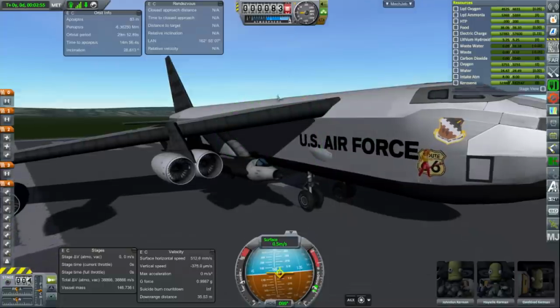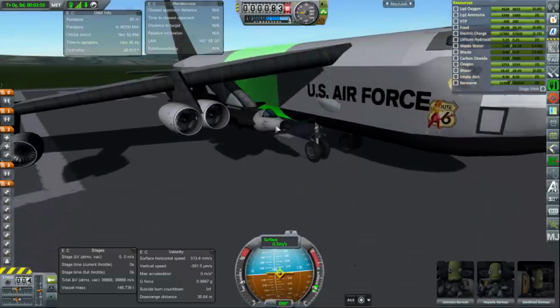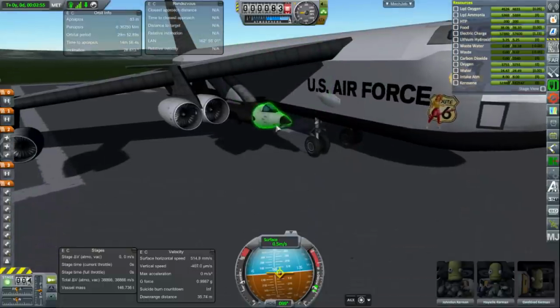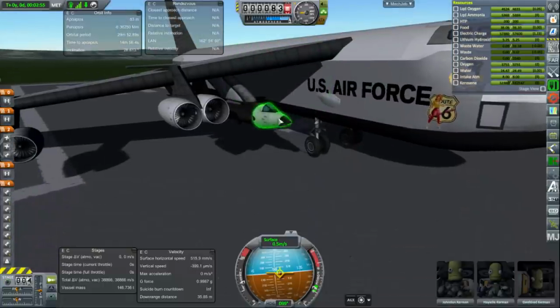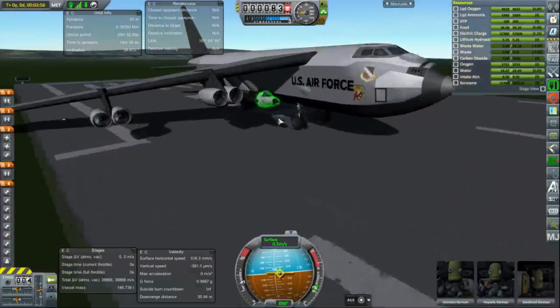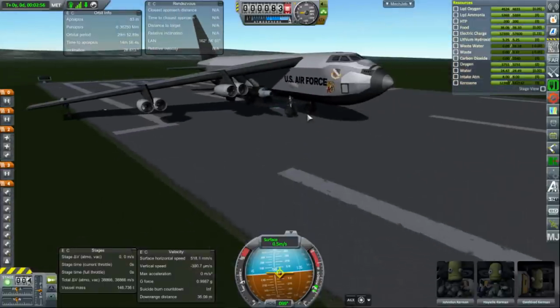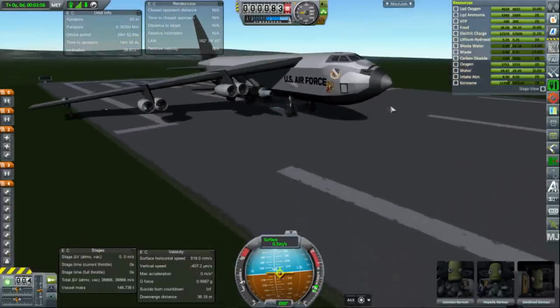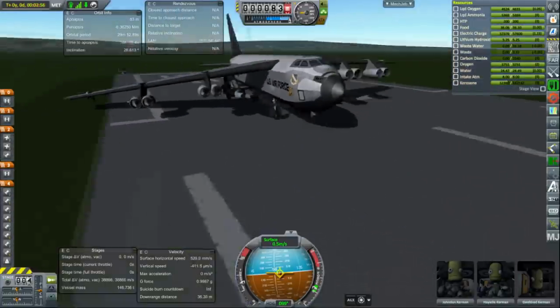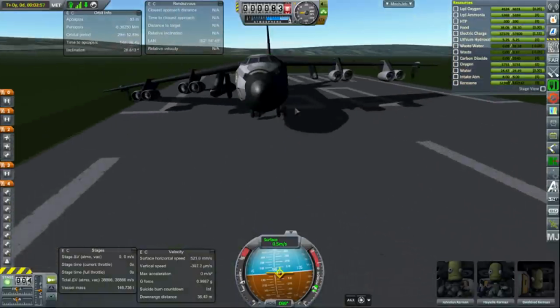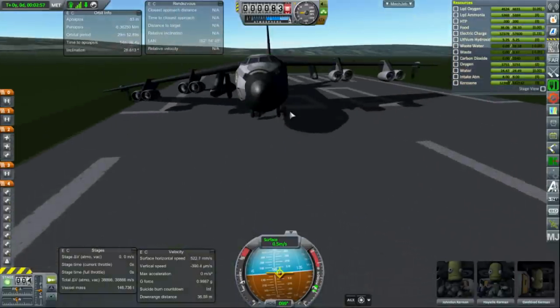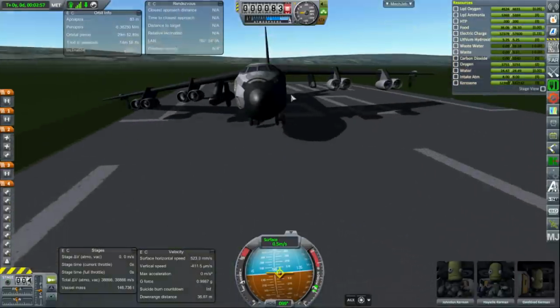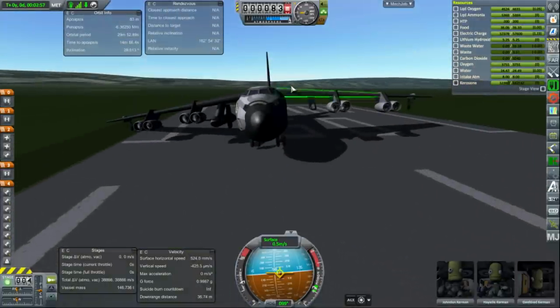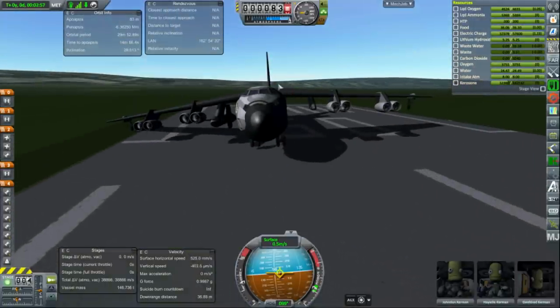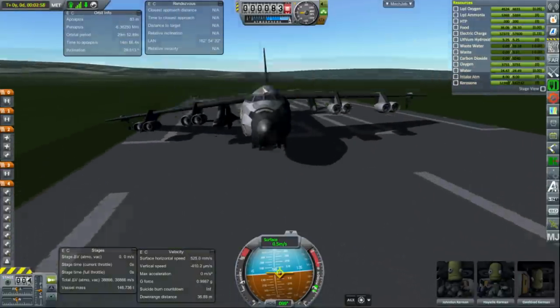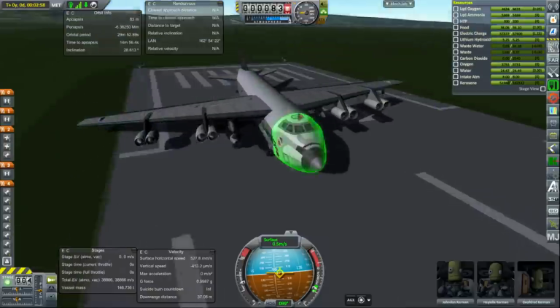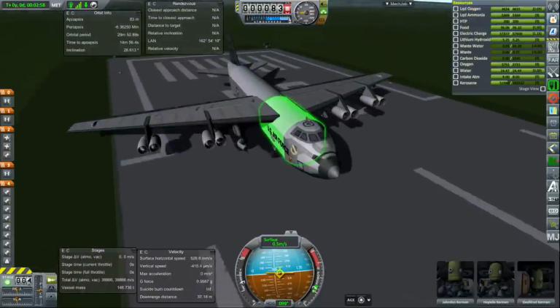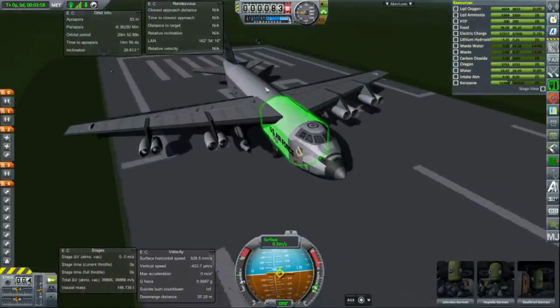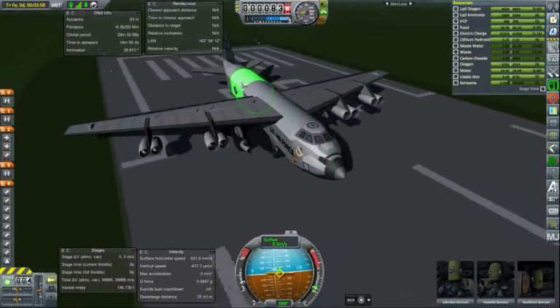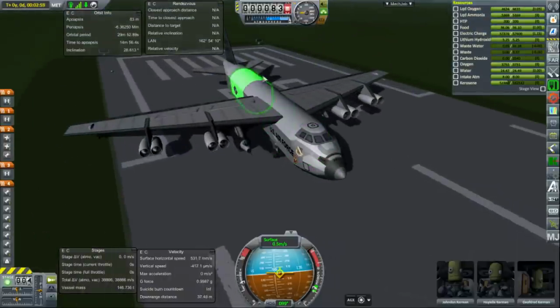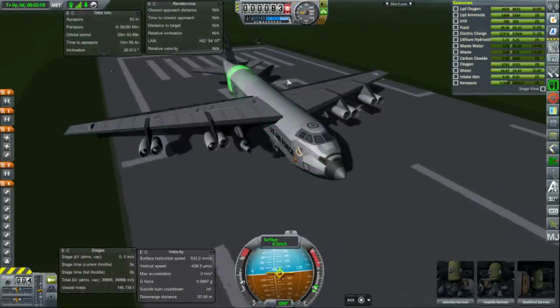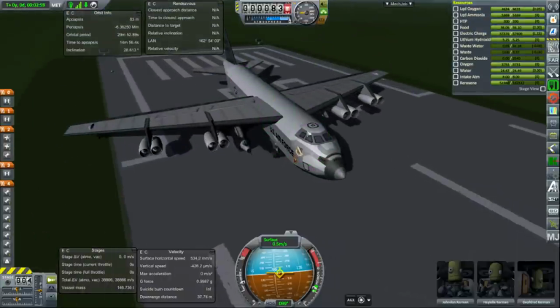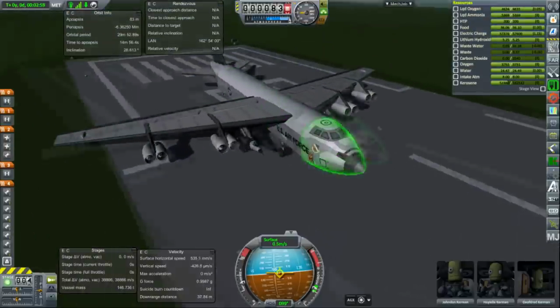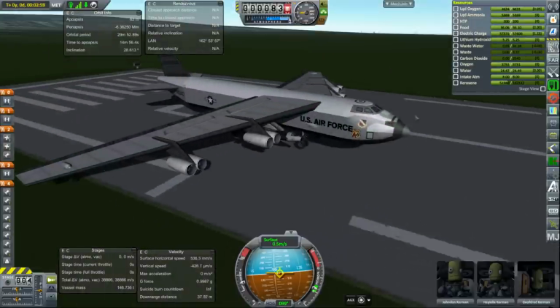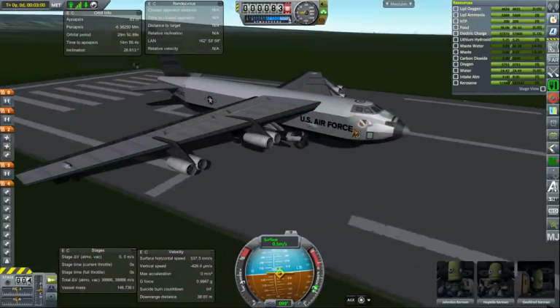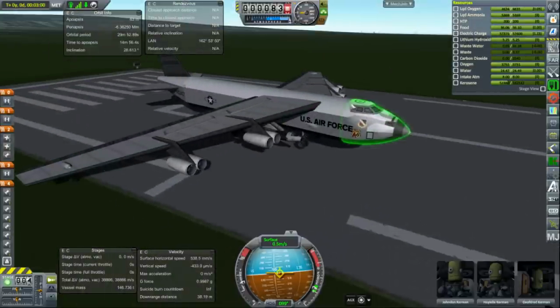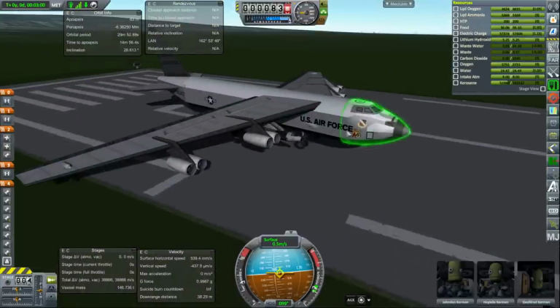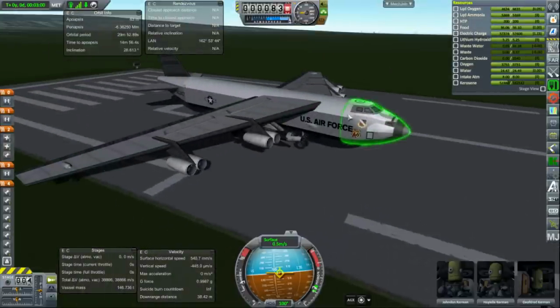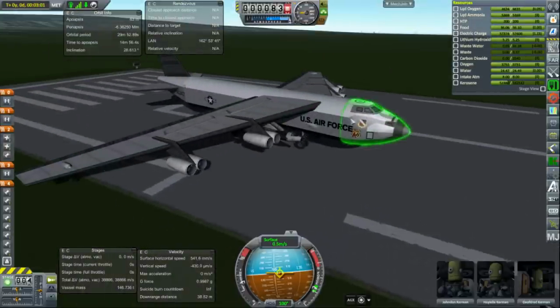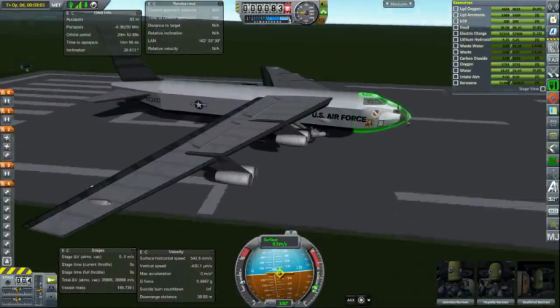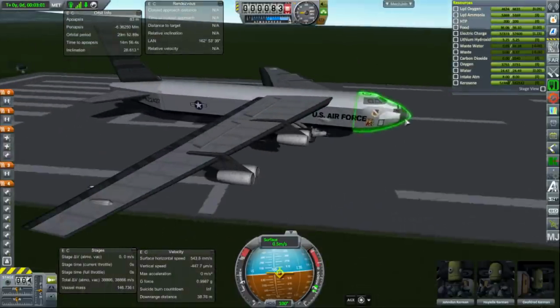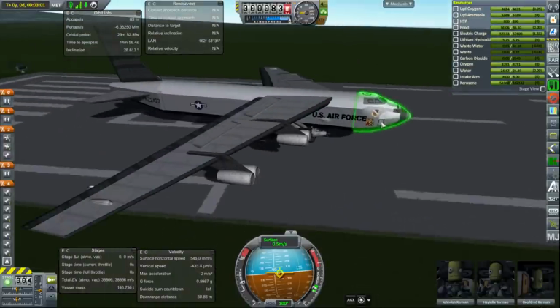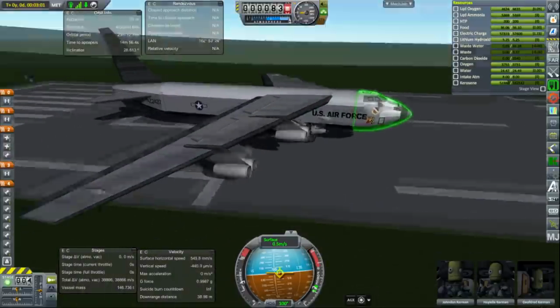The other issue is that the body of the B-52 is too wide and probably a little bit too tall.